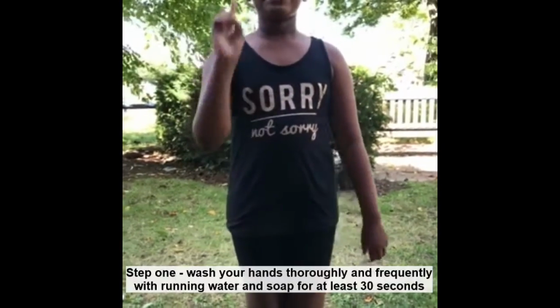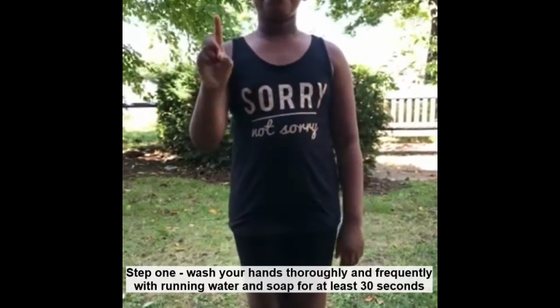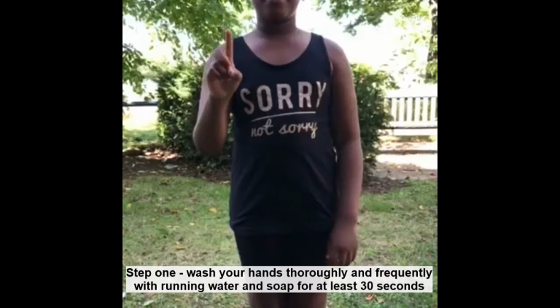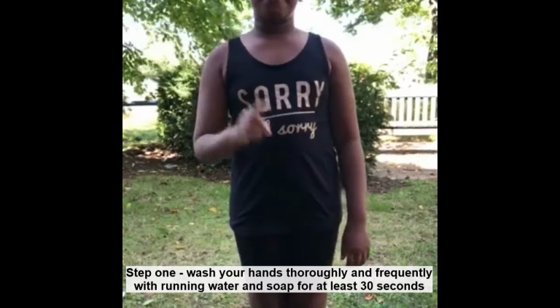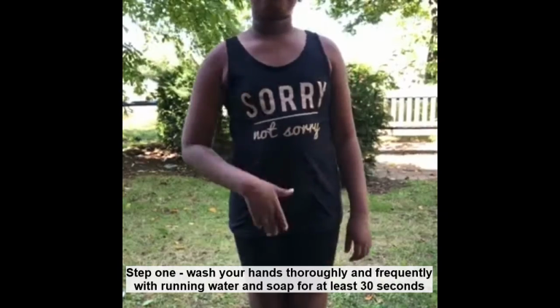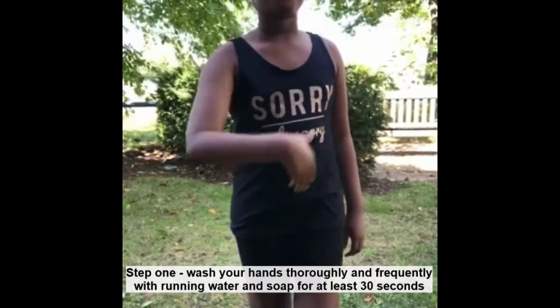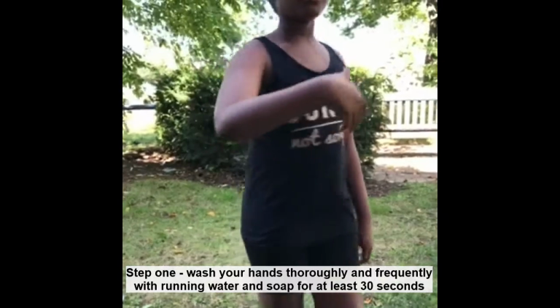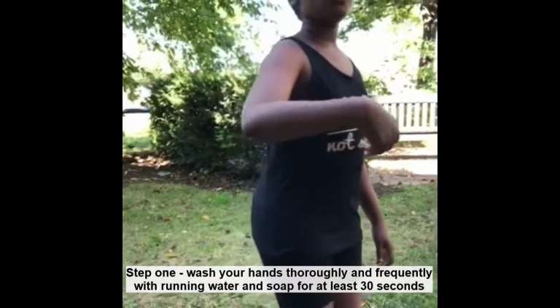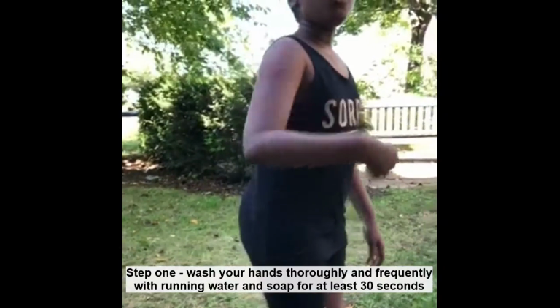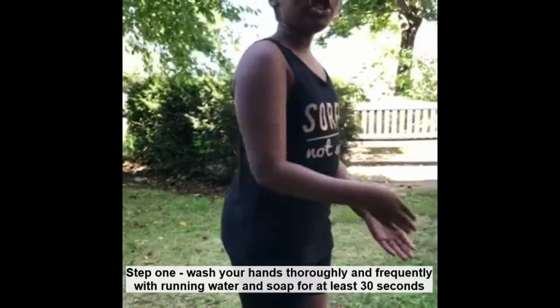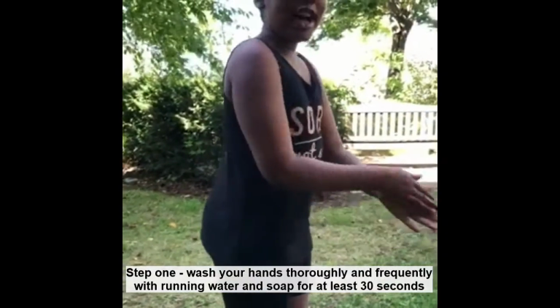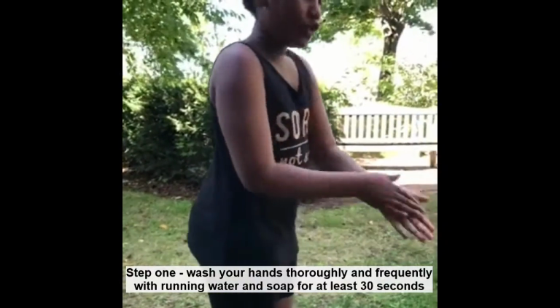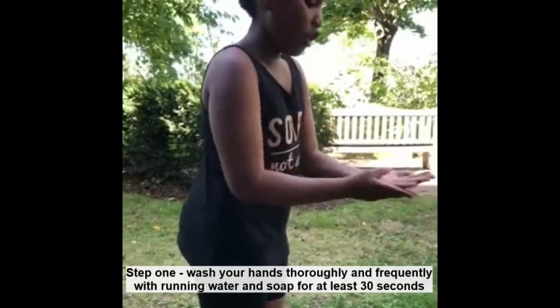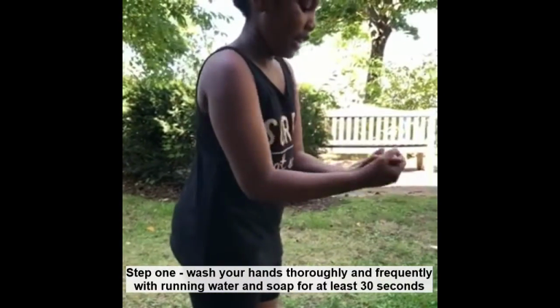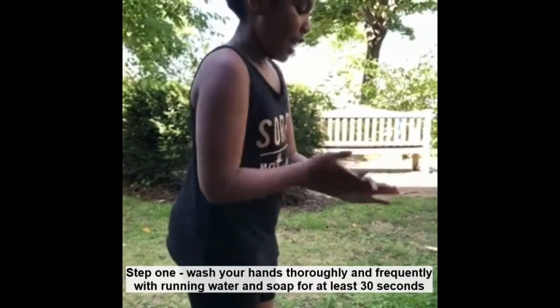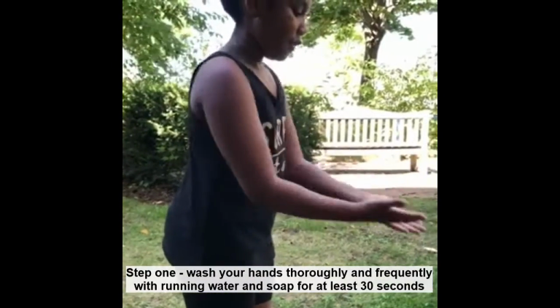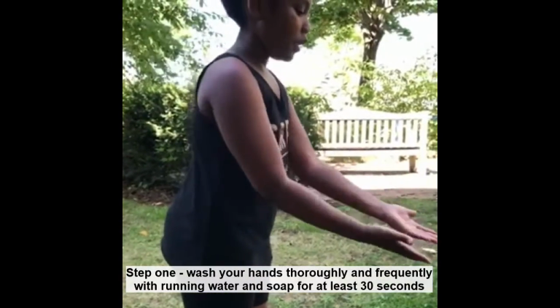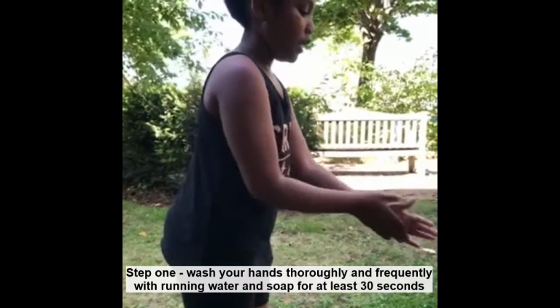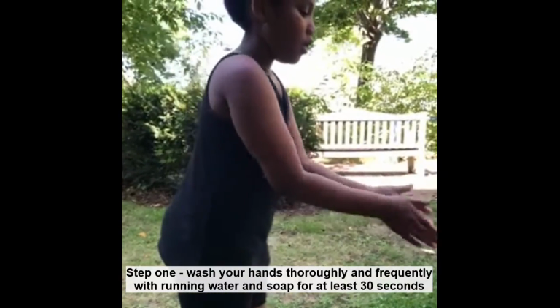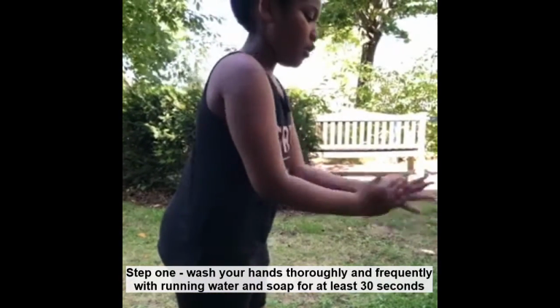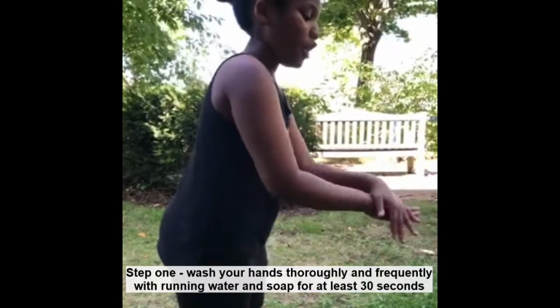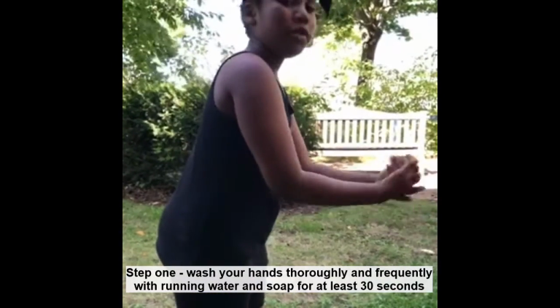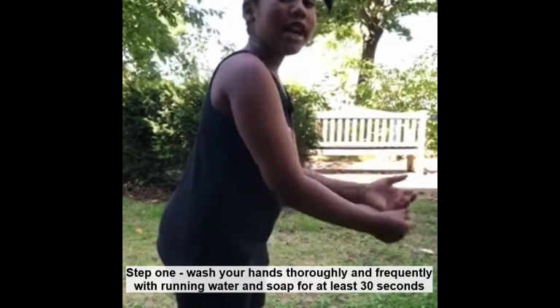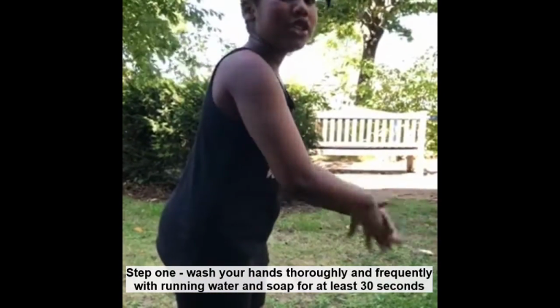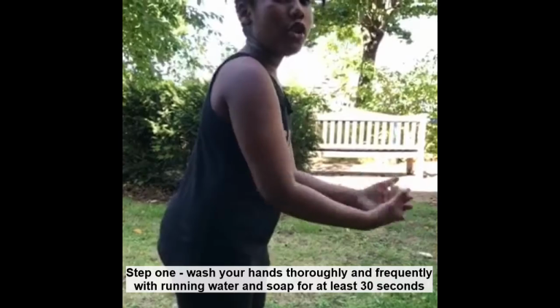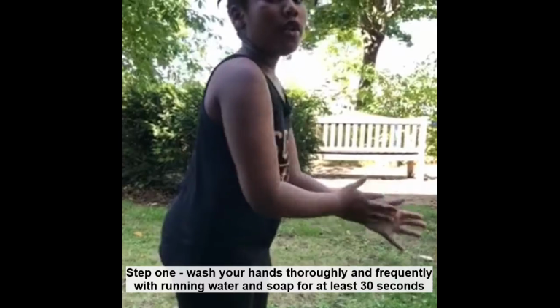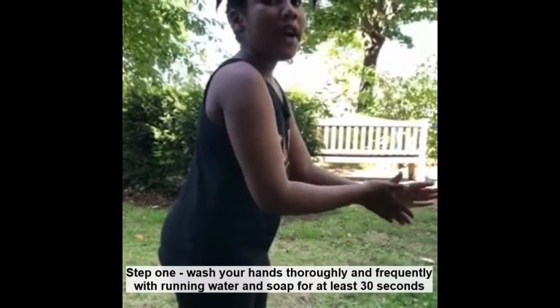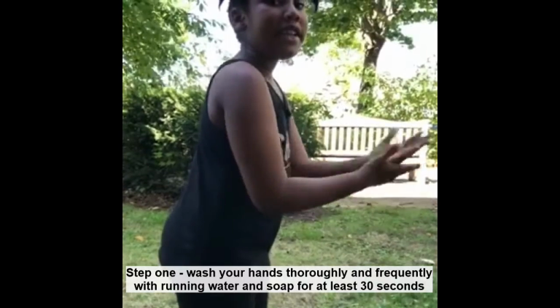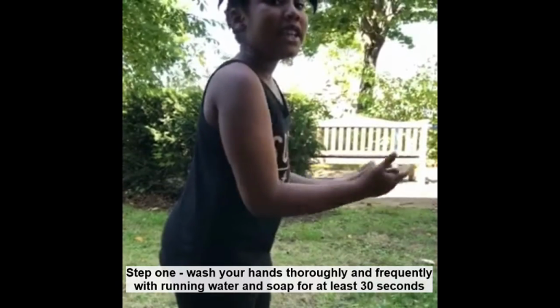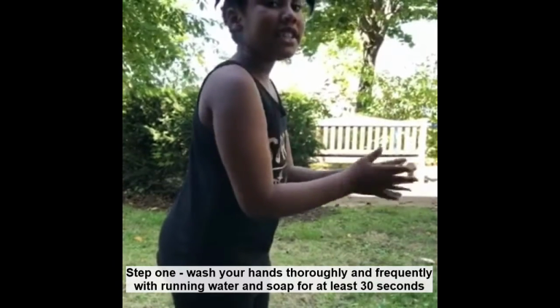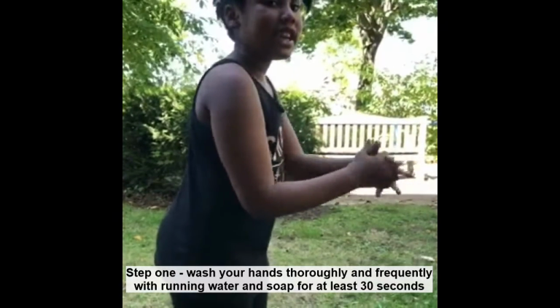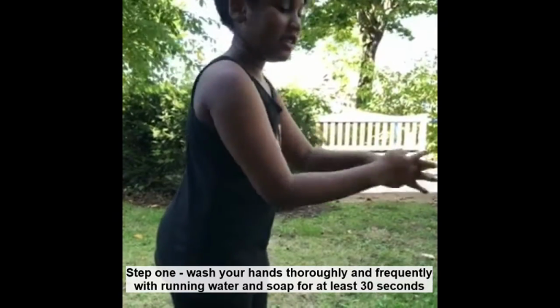Step 1. Wash your hands thoroughly and frequently with running water and soap for at least 30 seconds.